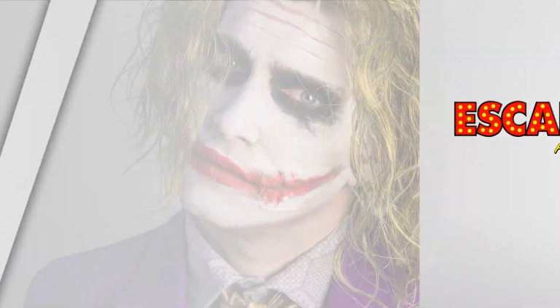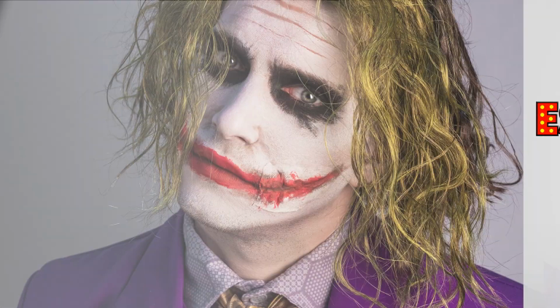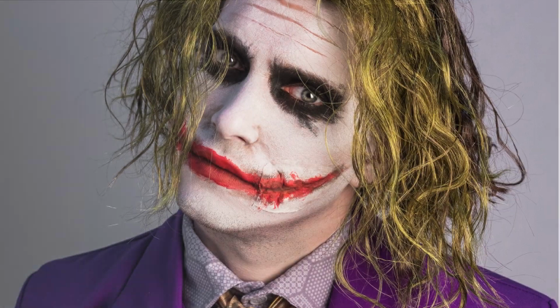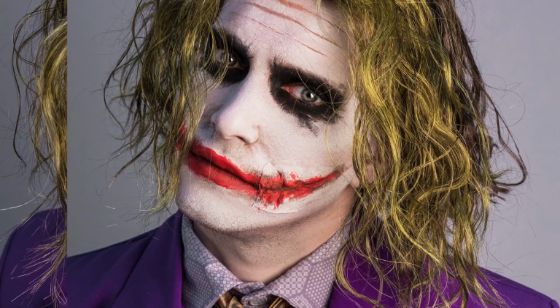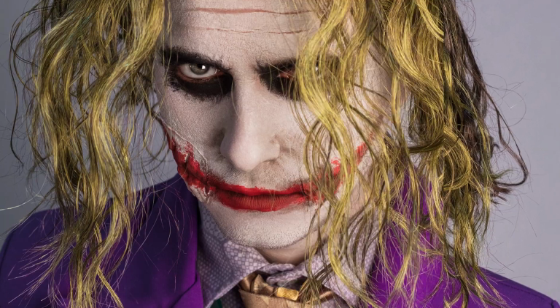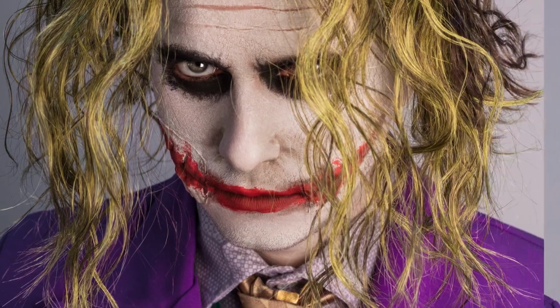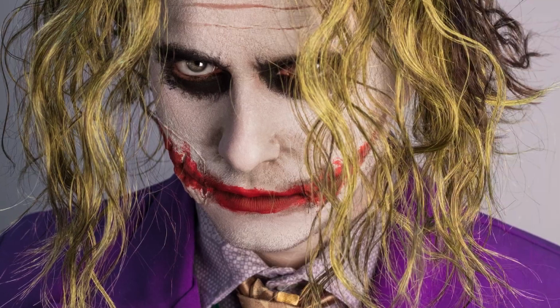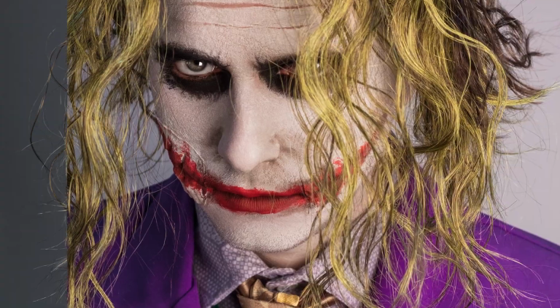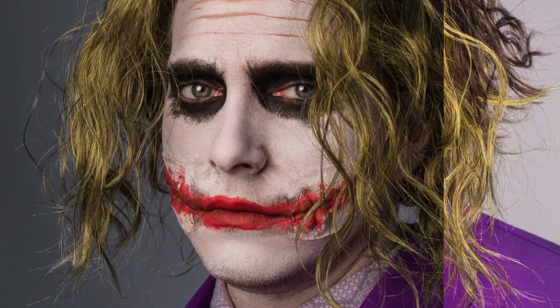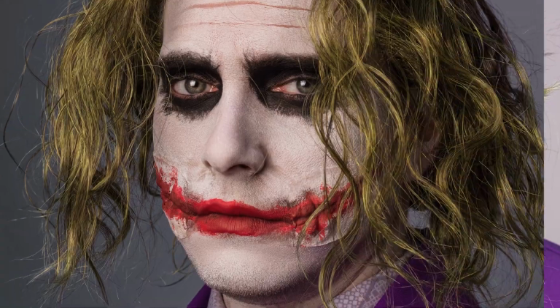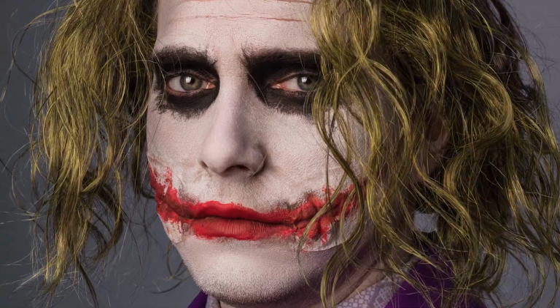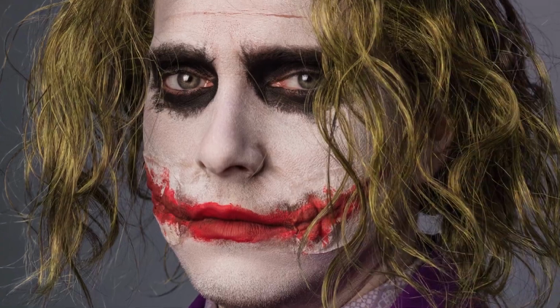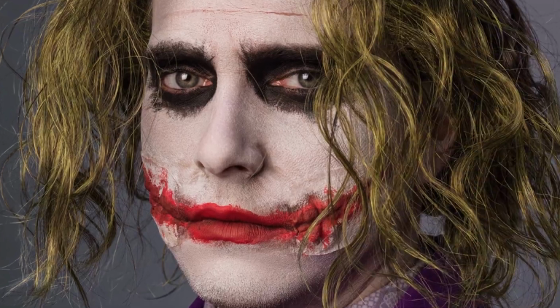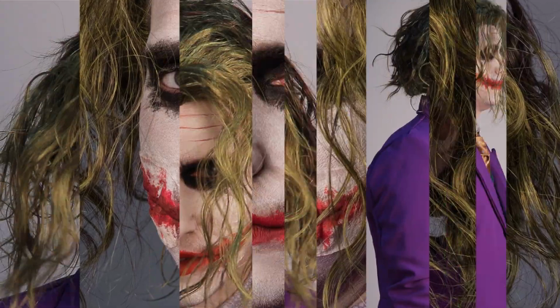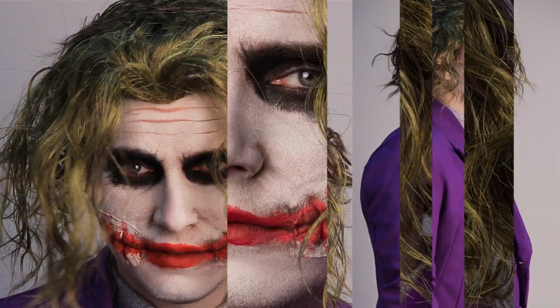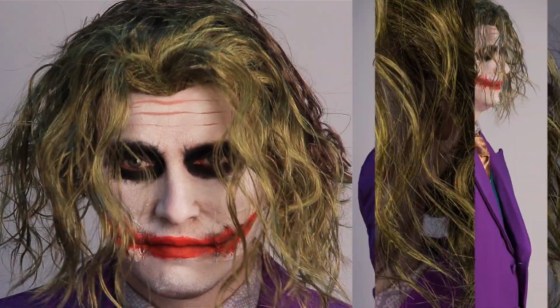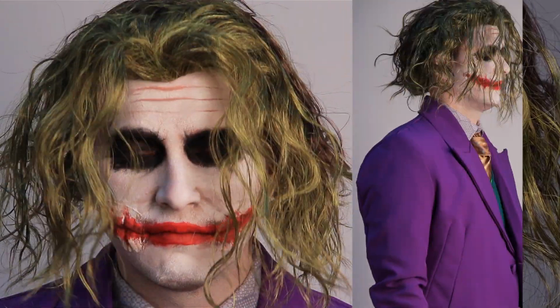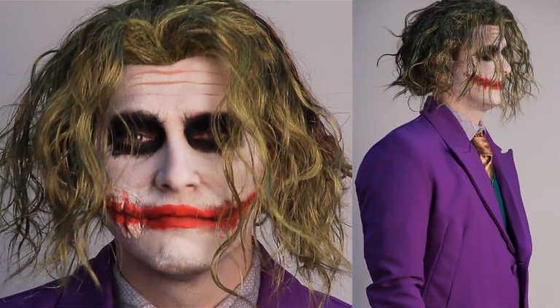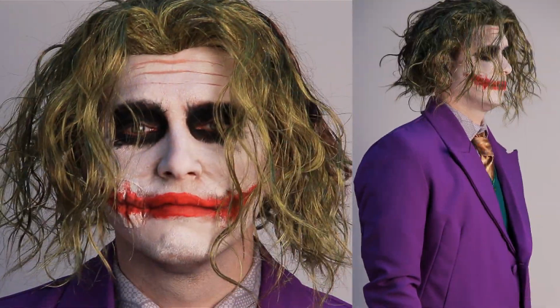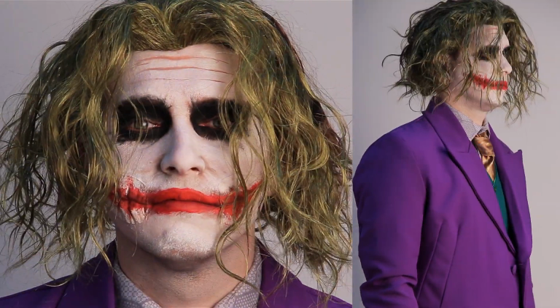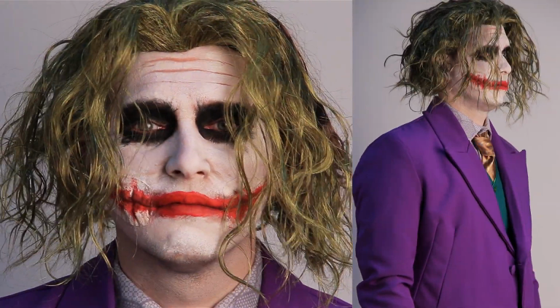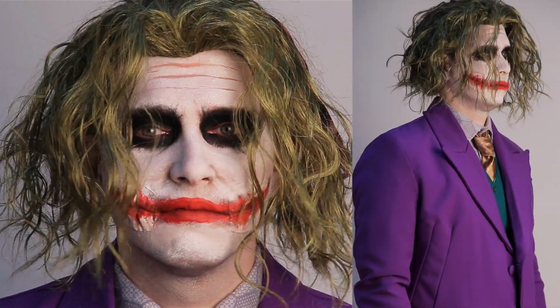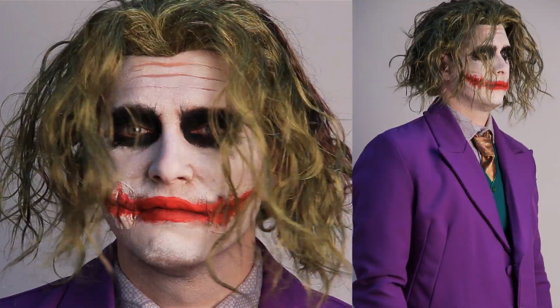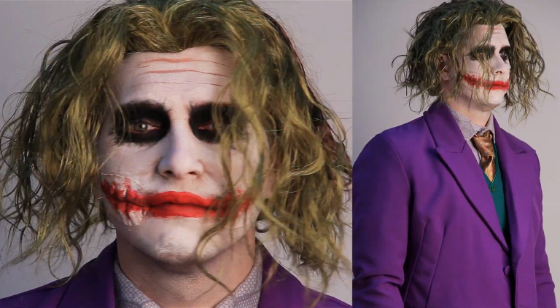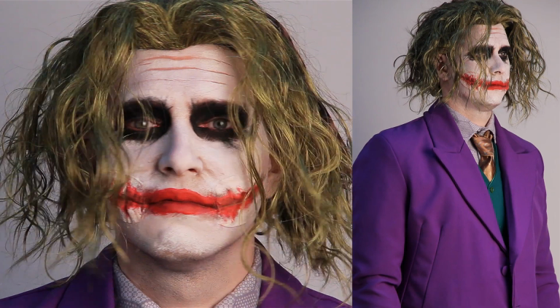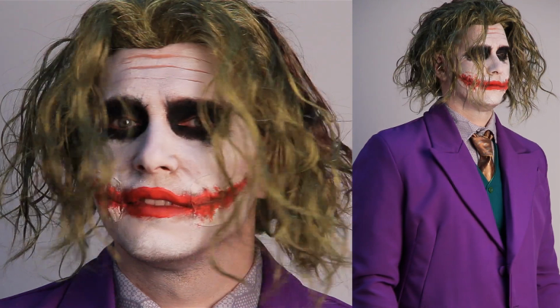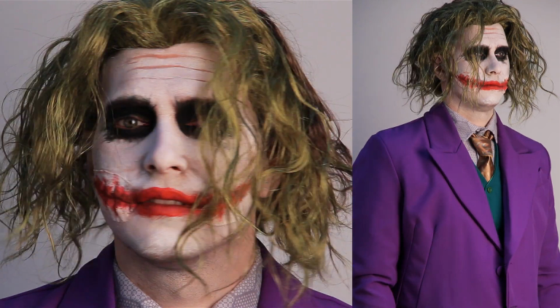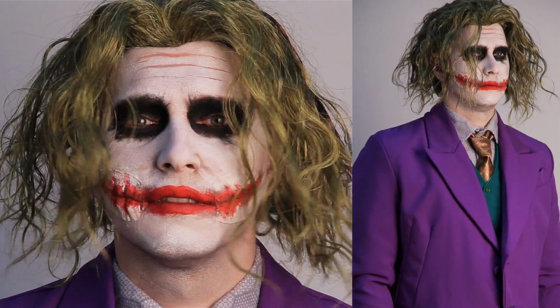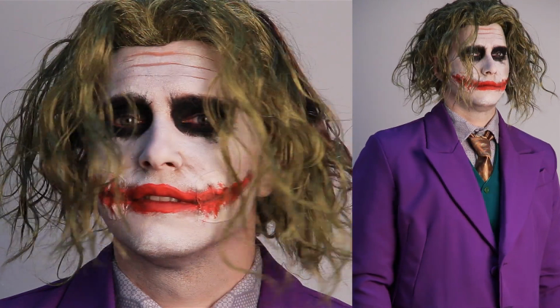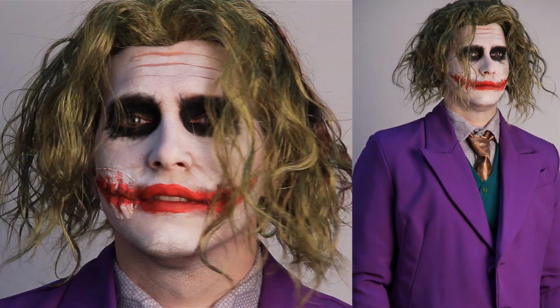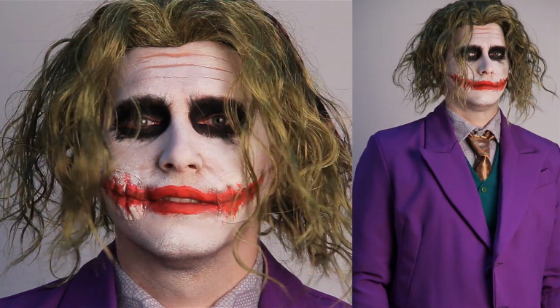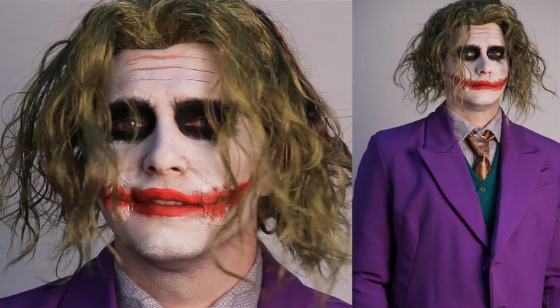Welcome to Escapade Fancy Dress Video Tutorials. In this video we are going to teach you how to achieve this Joker look.